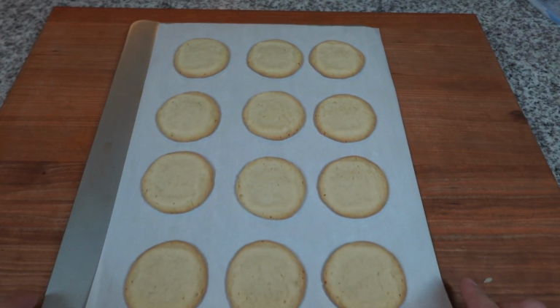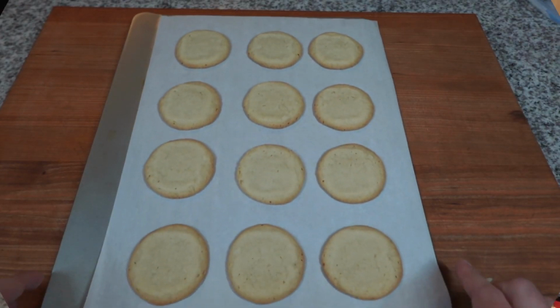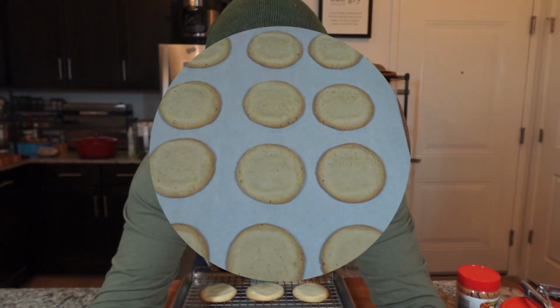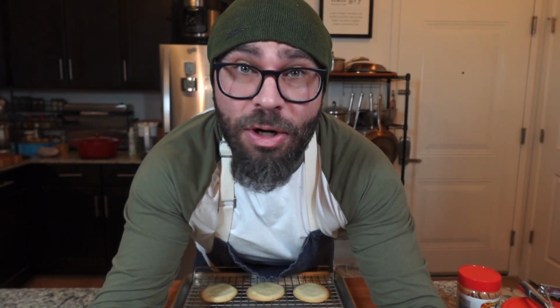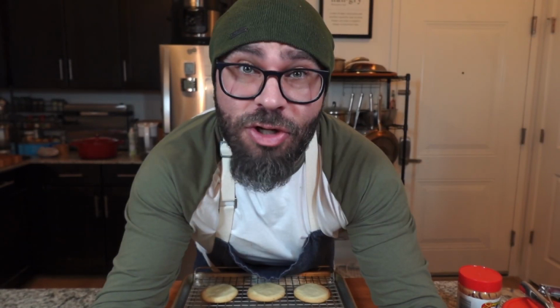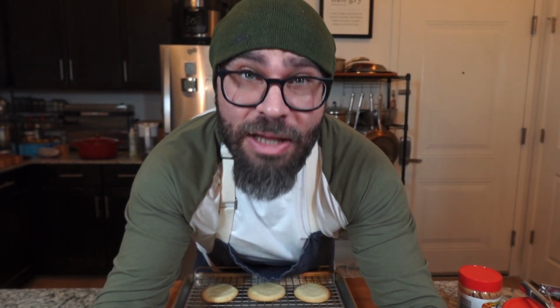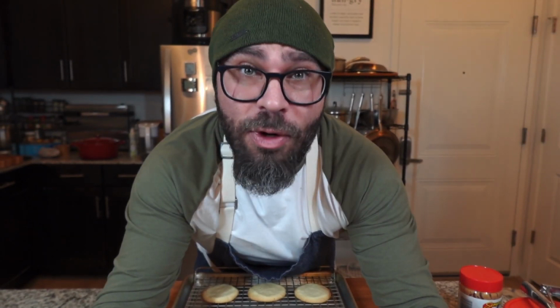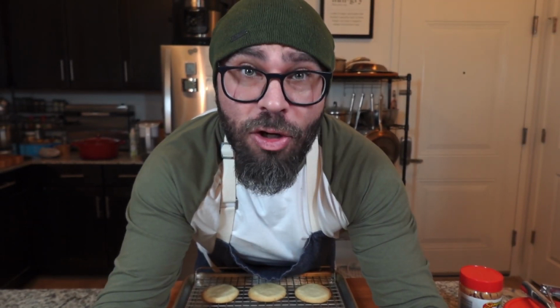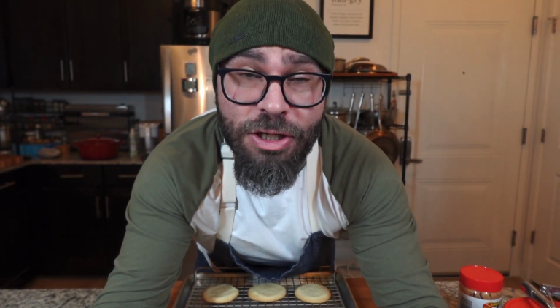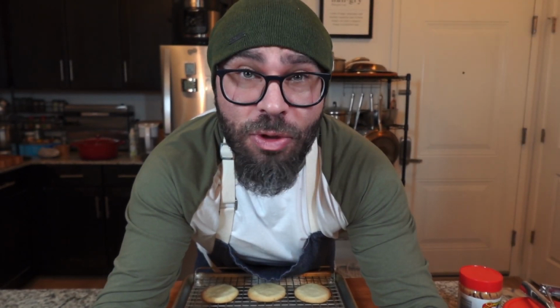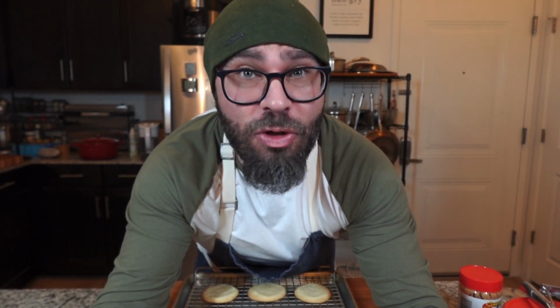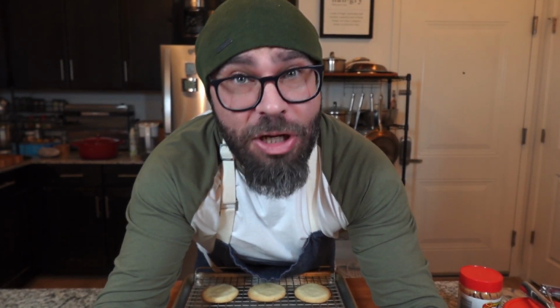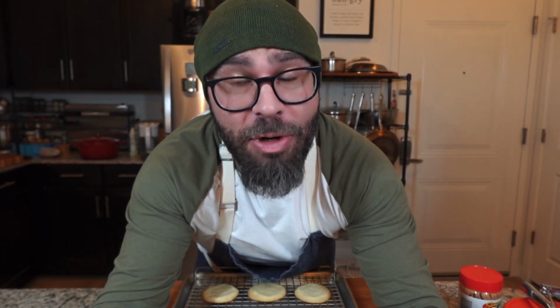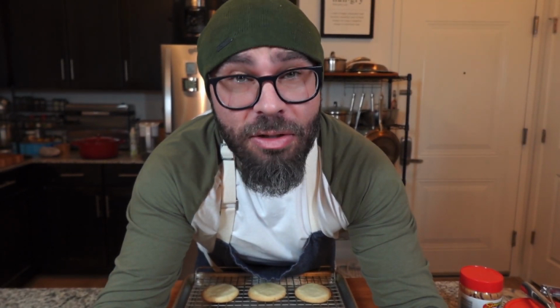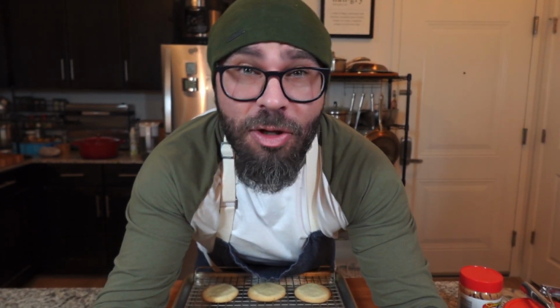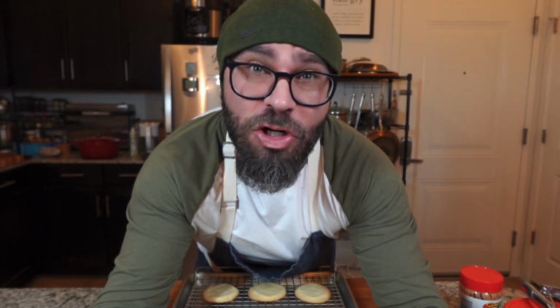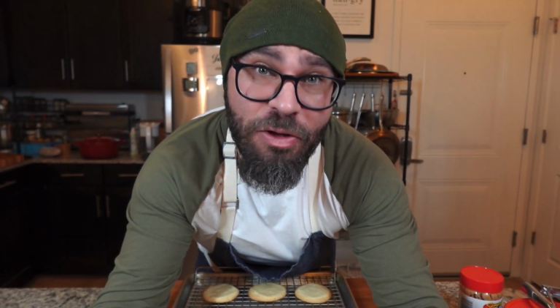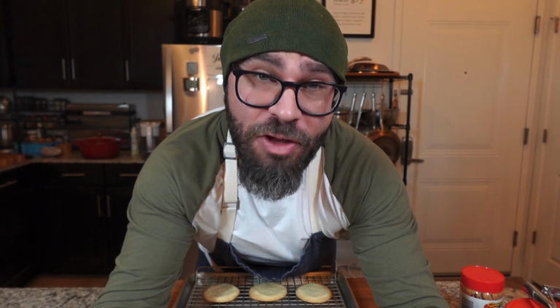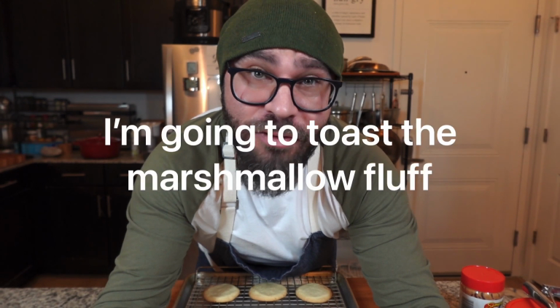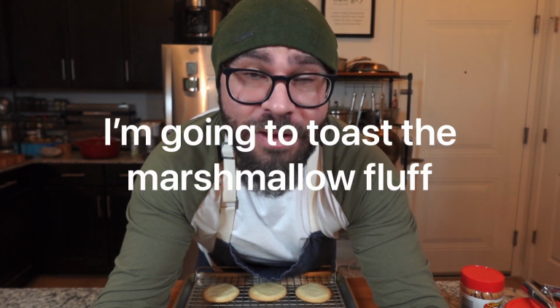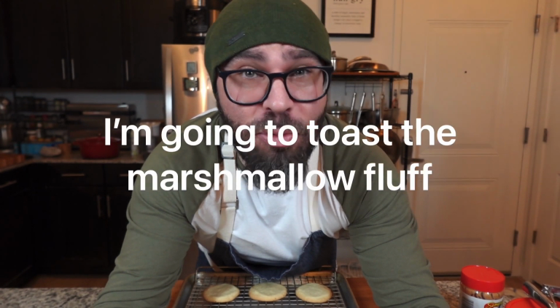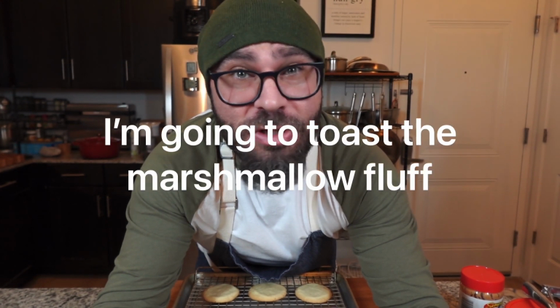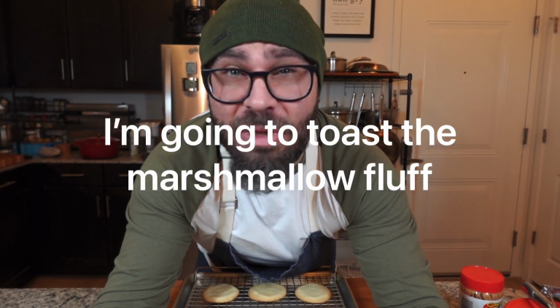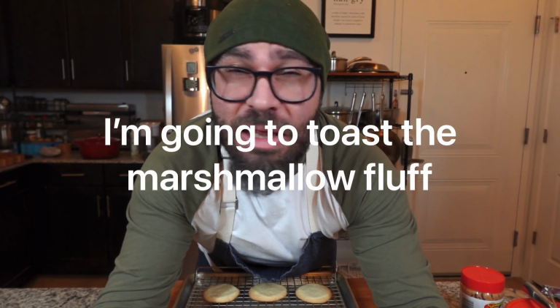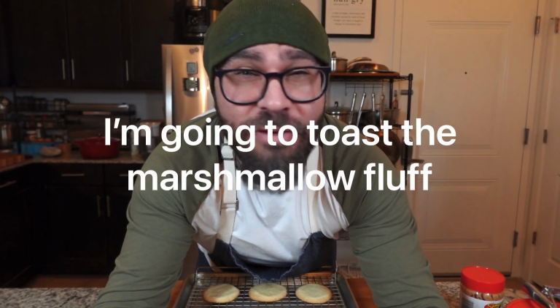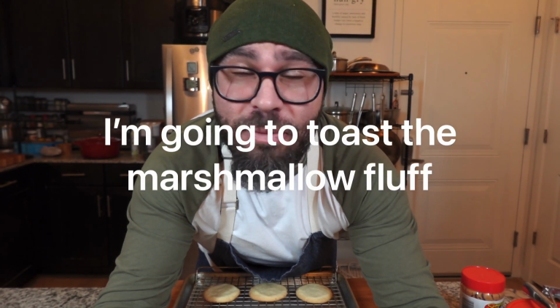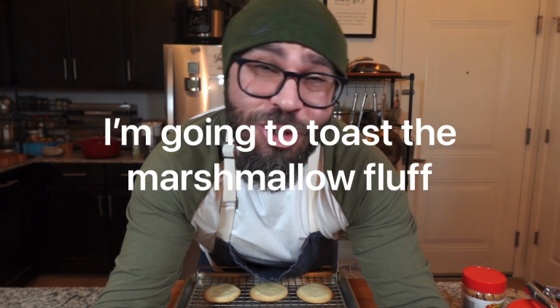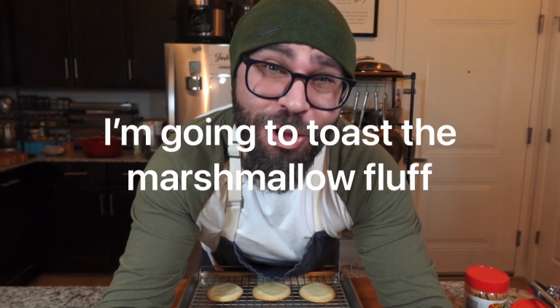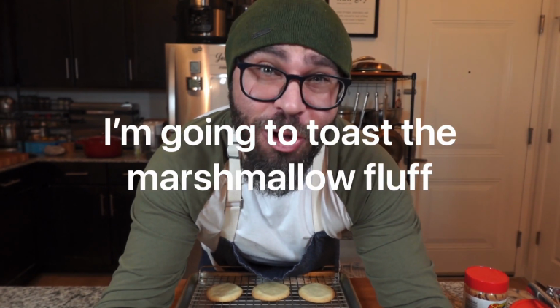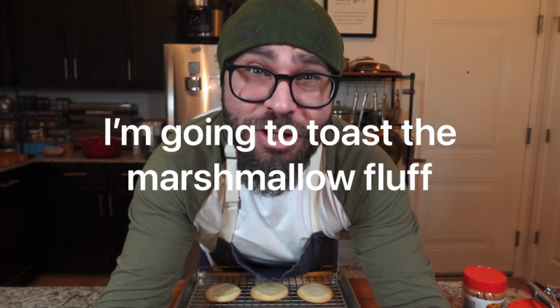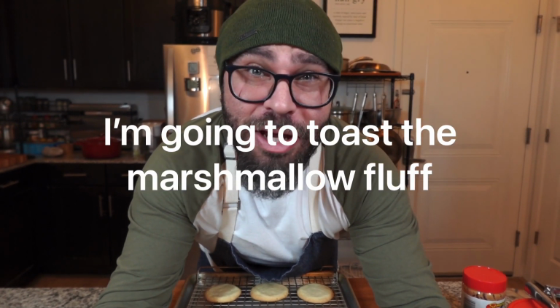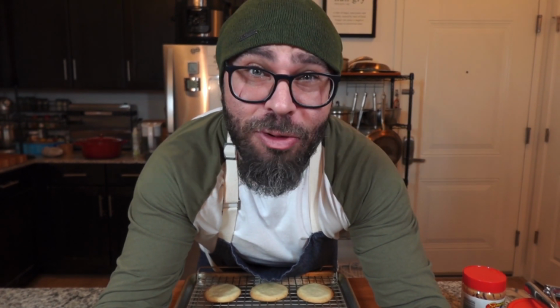Now we're going to start layering our cookies. We're going to do peanut butter, then the marshmallow fluff, and then pour some lovely milk chocolate all over these bad boys.